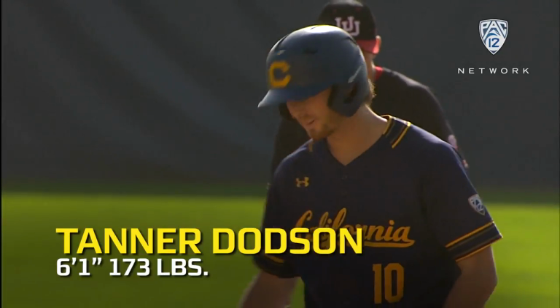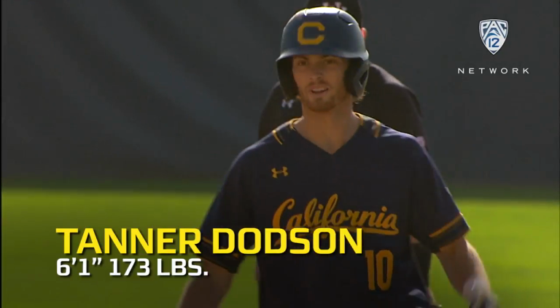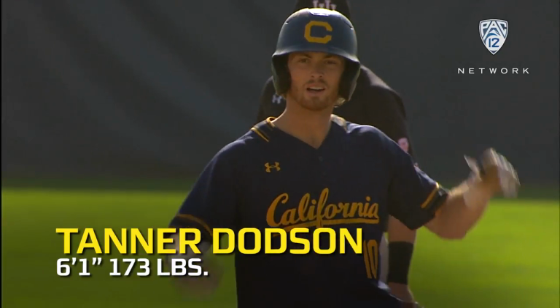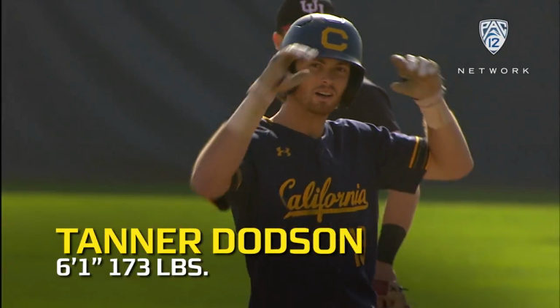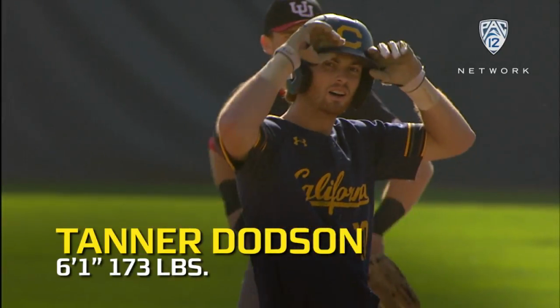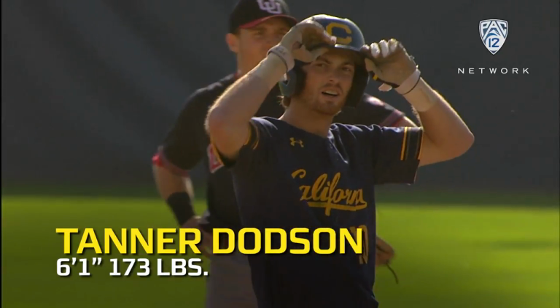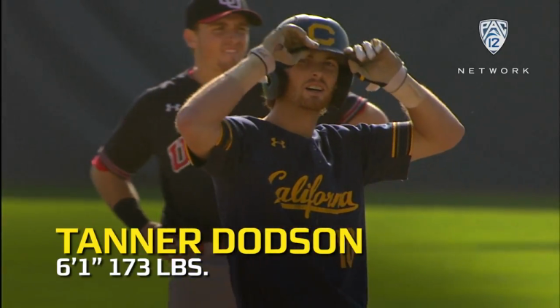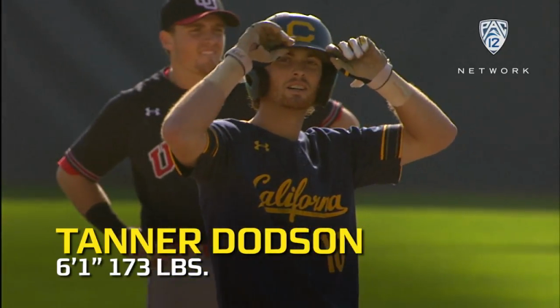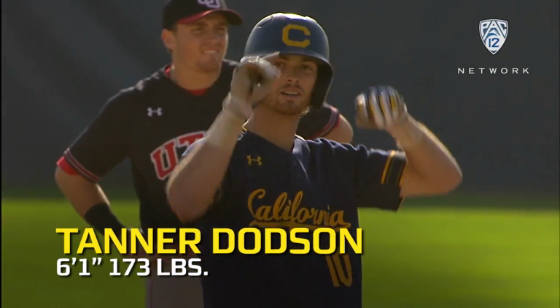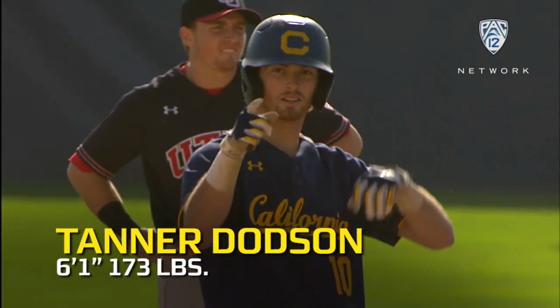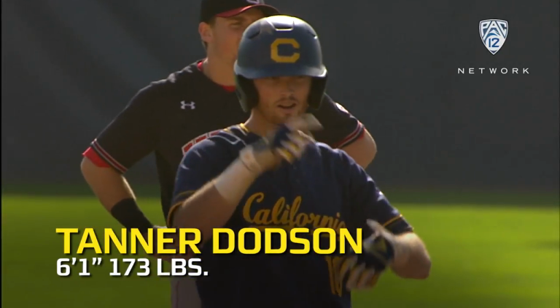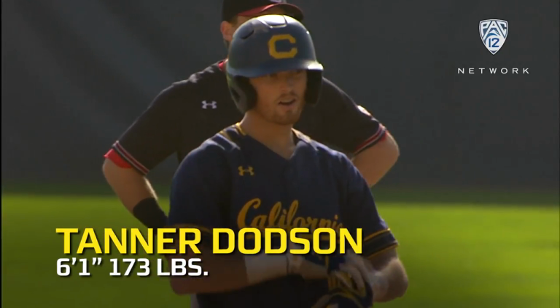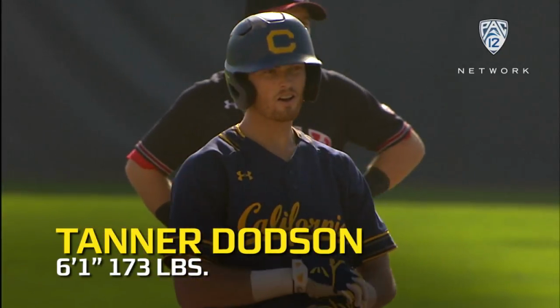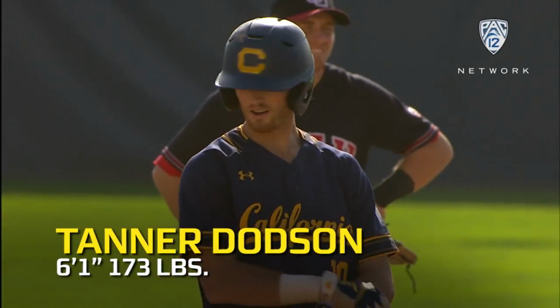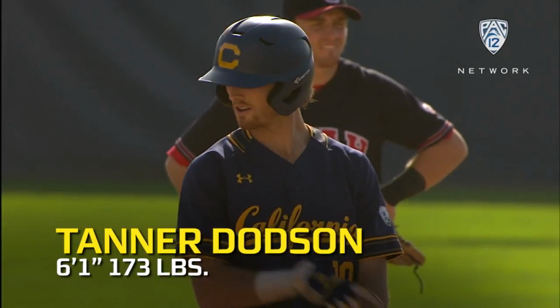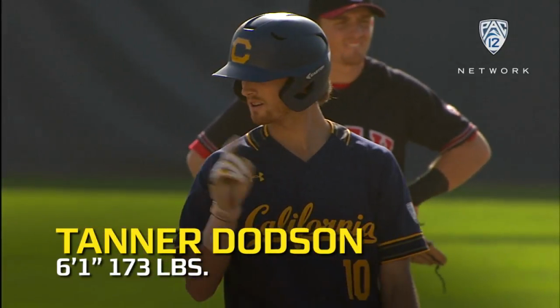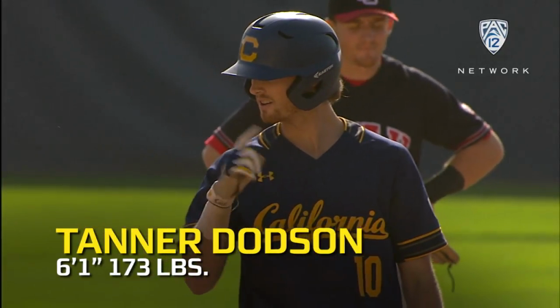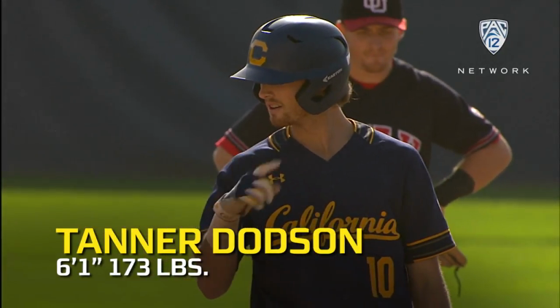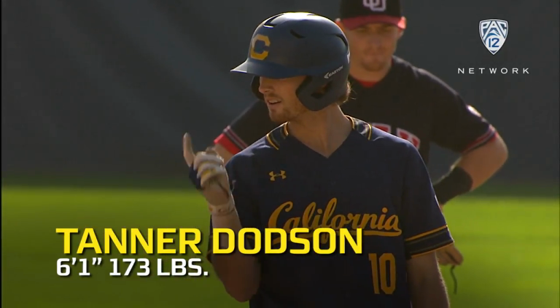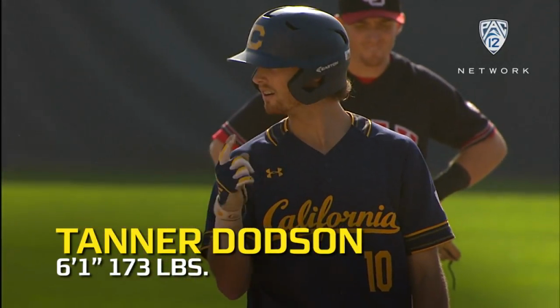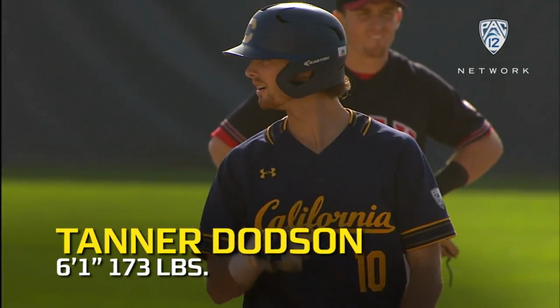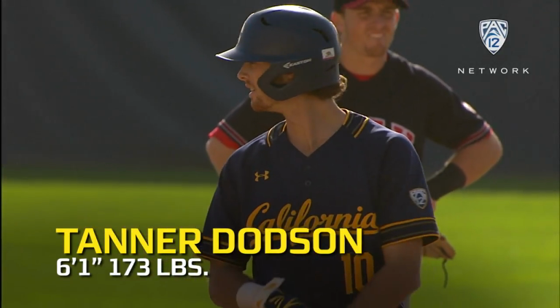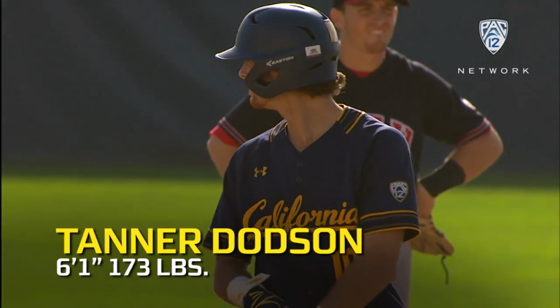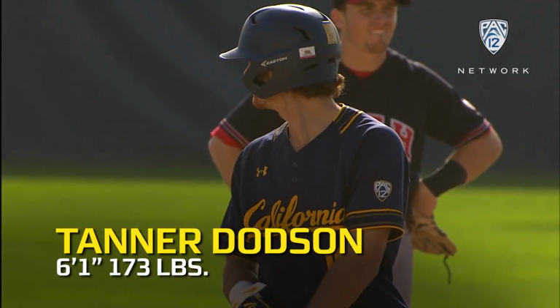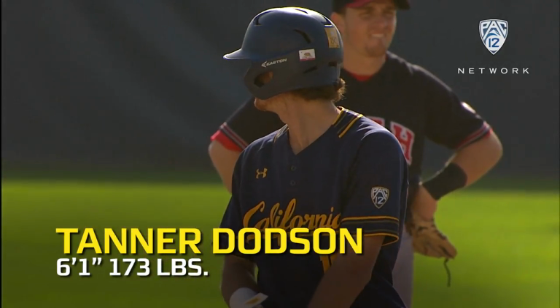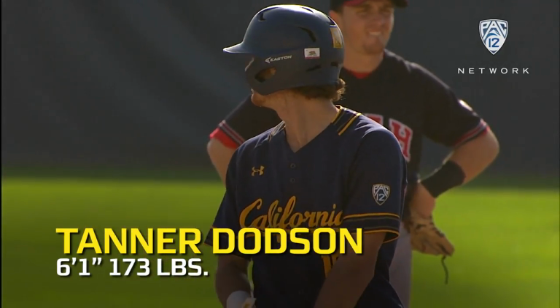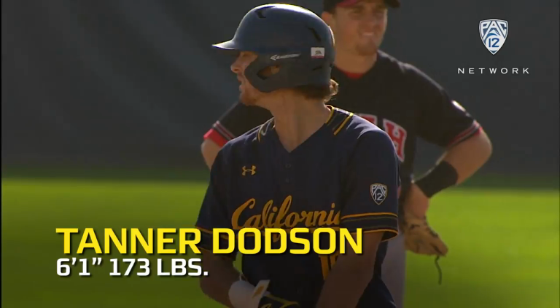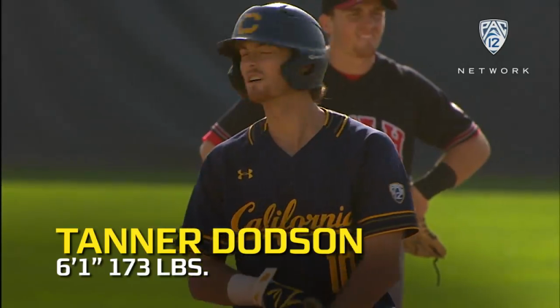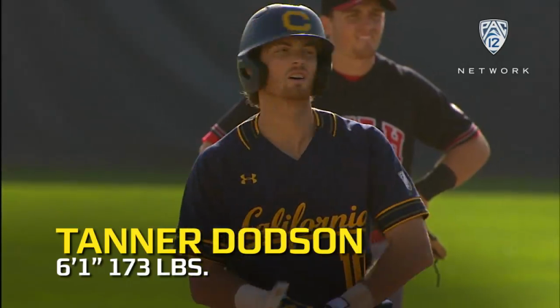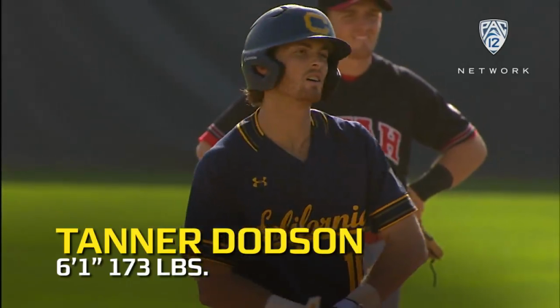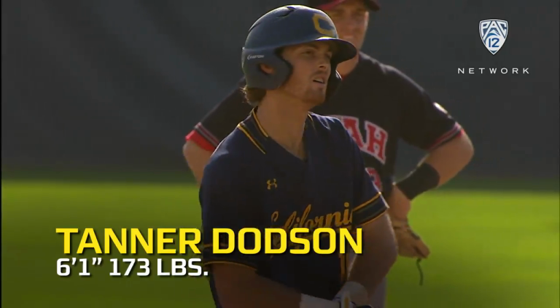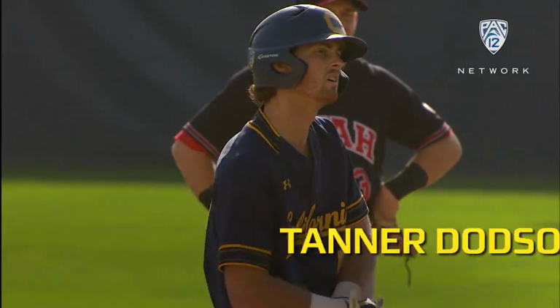Tanner Dotson playing center field. Dotson is a great two-way player — center fielder, pitcher — and a great athlete.